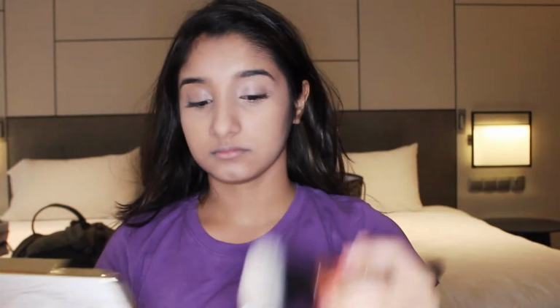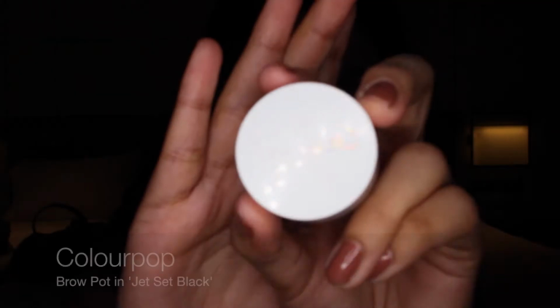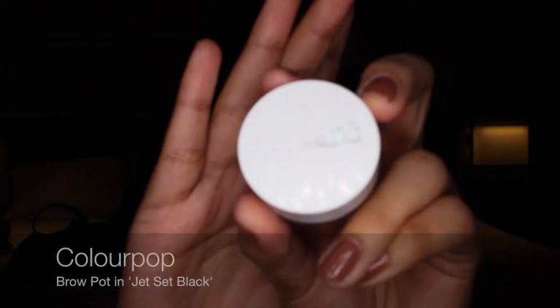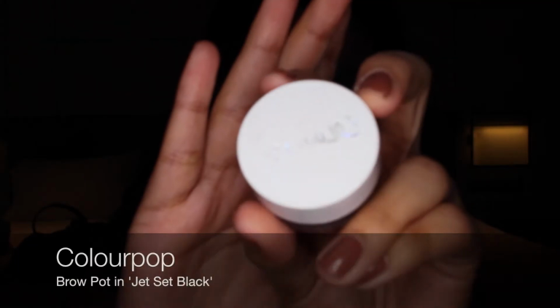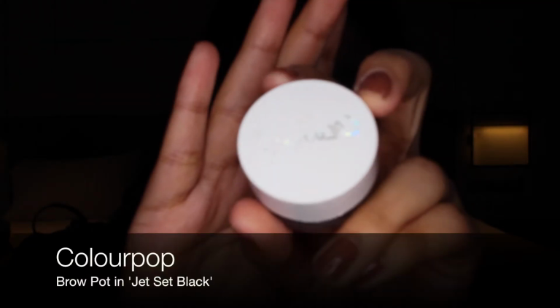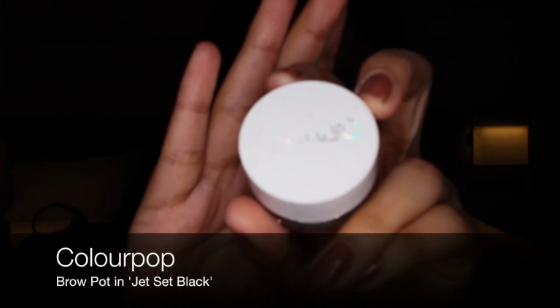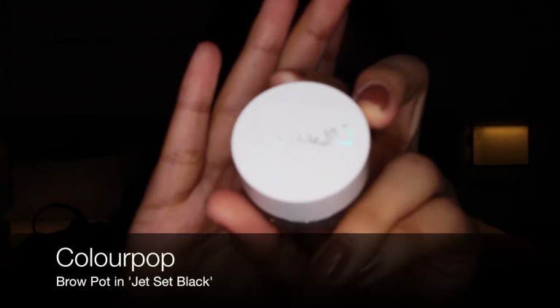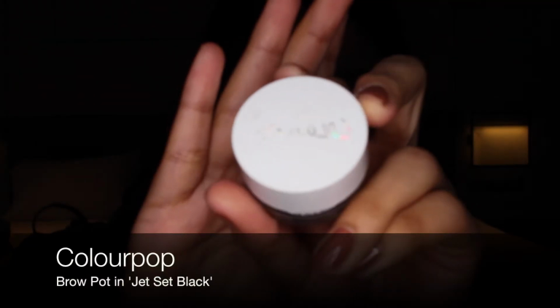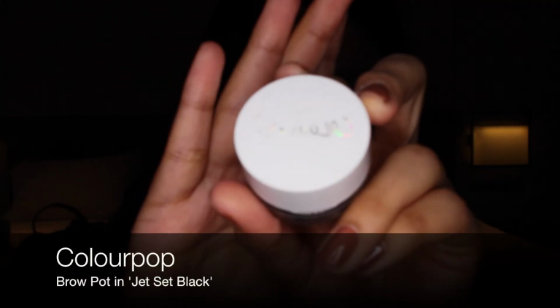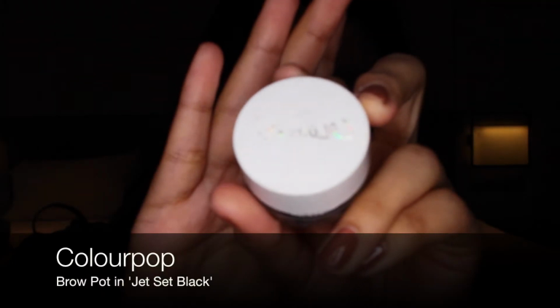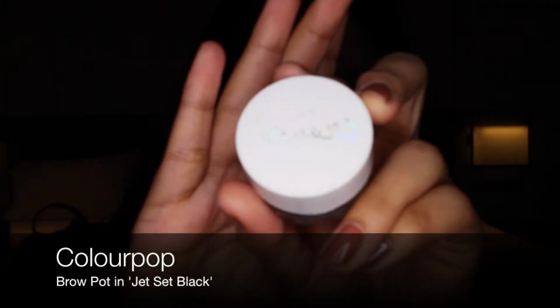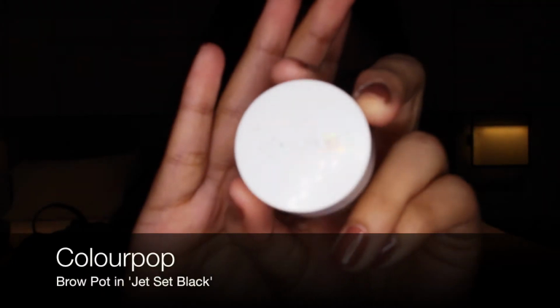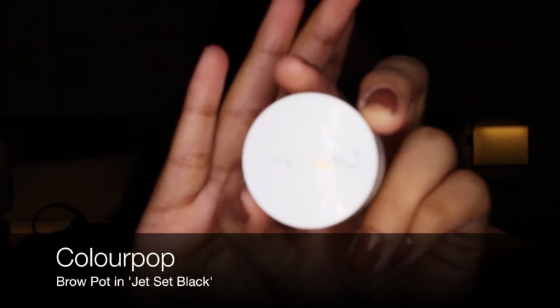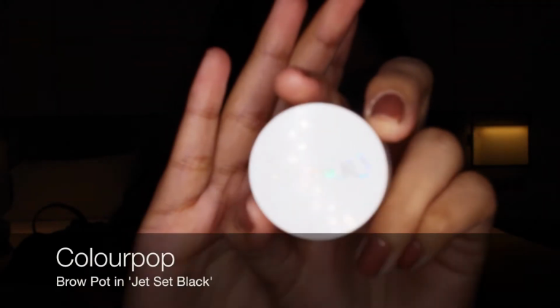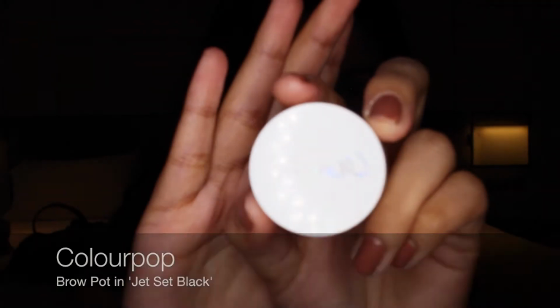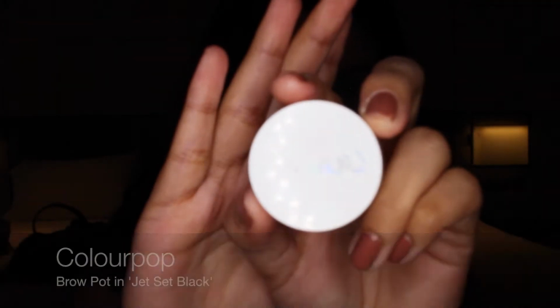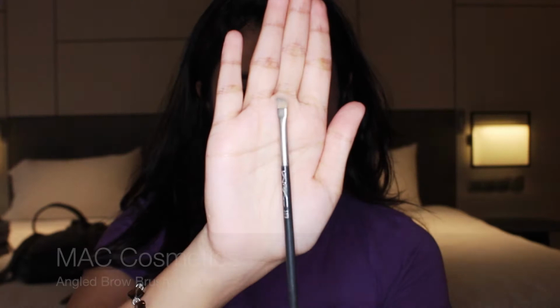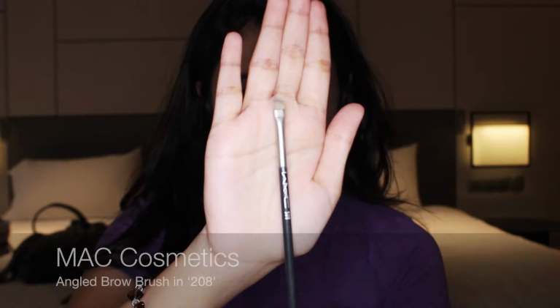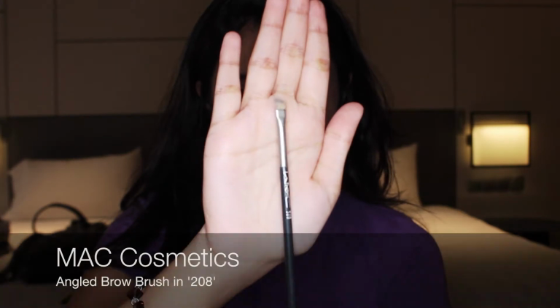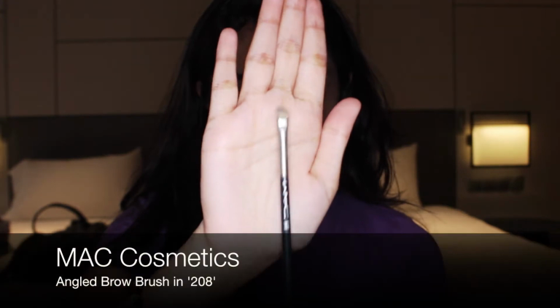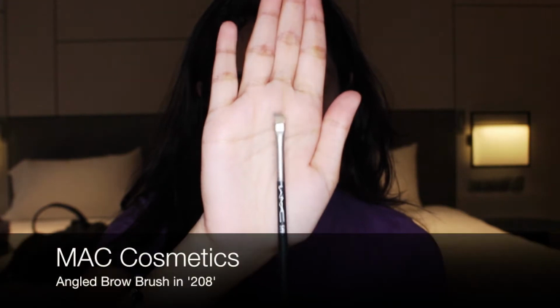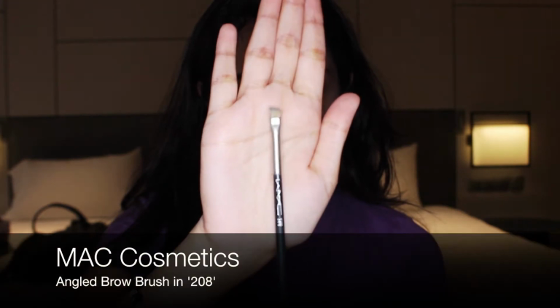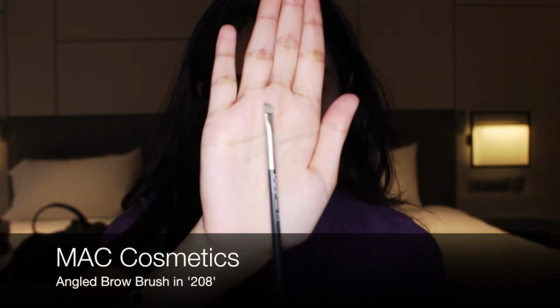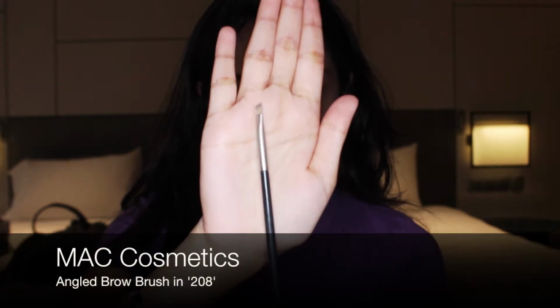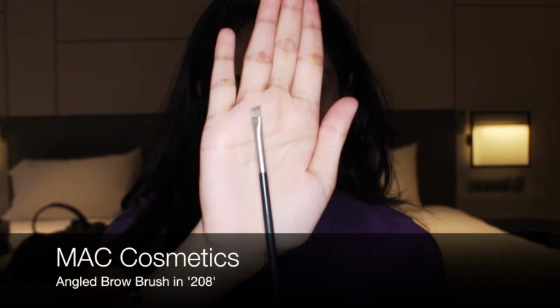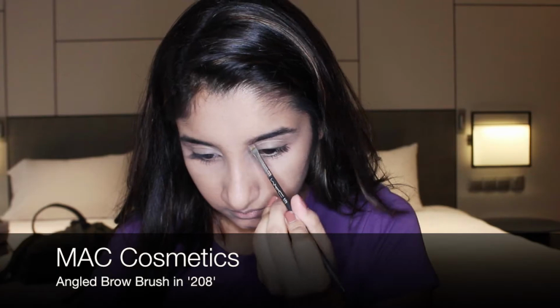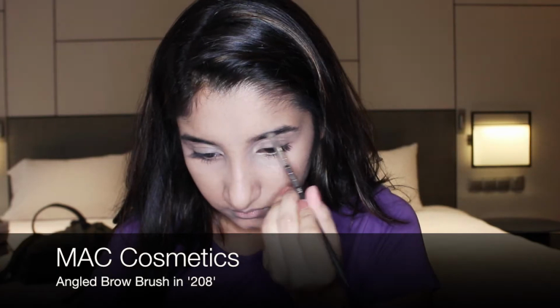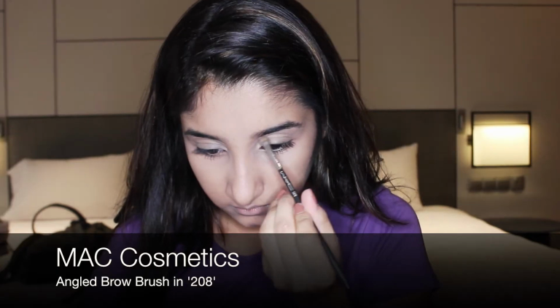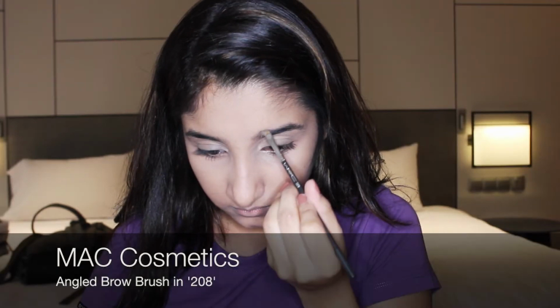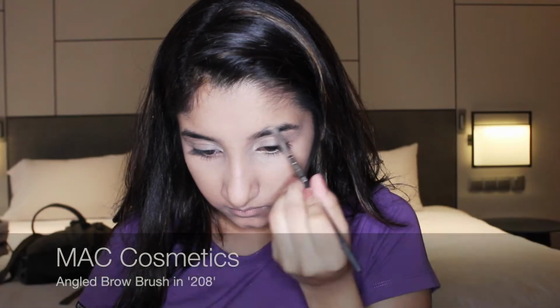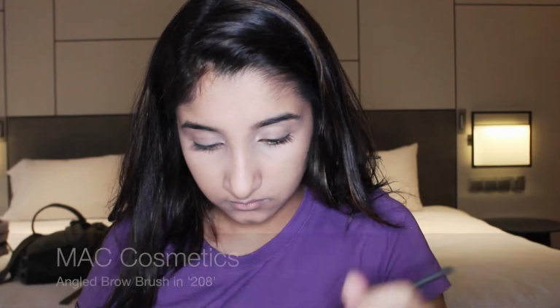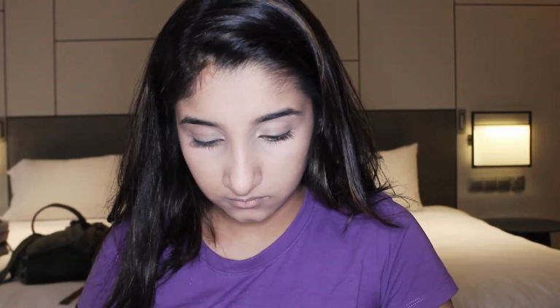Moving on to brows, I use my Colourpop brow pot and fill them in using my MAC angled brow brush.